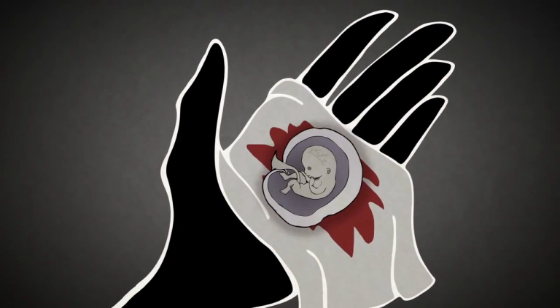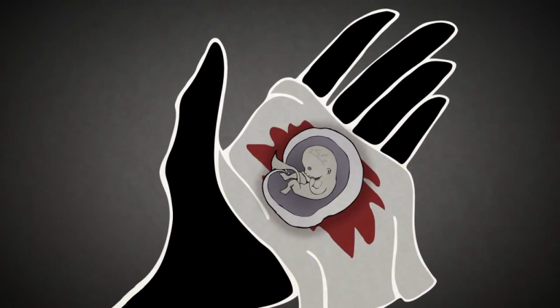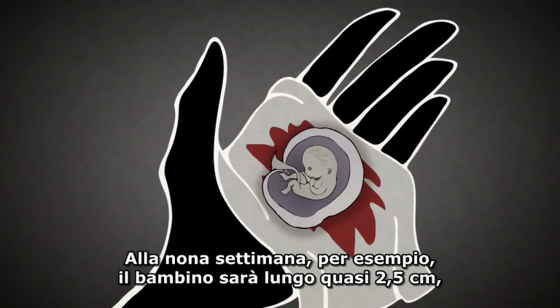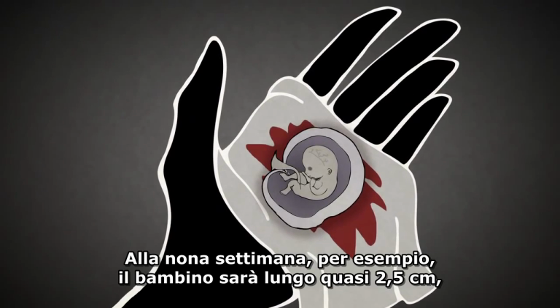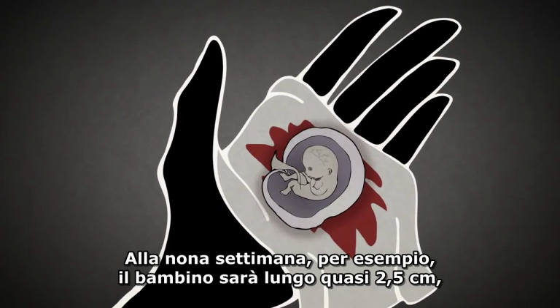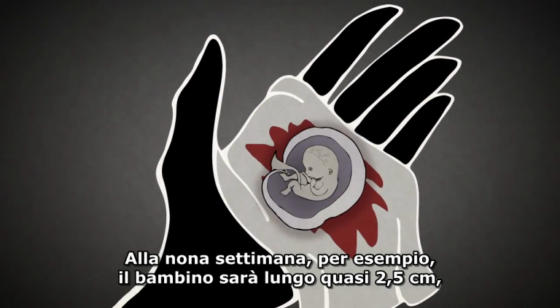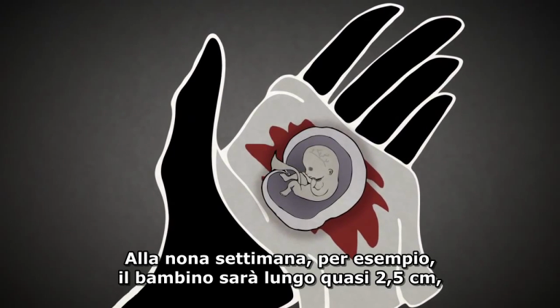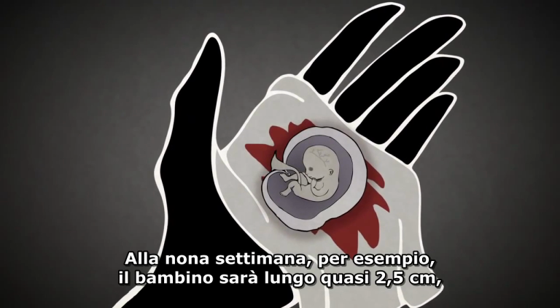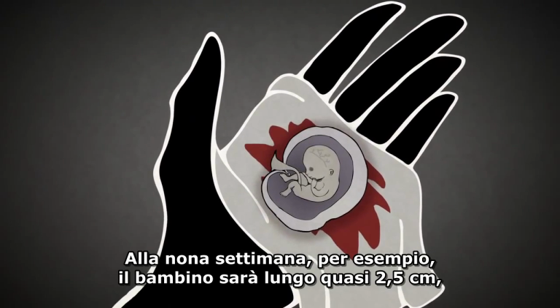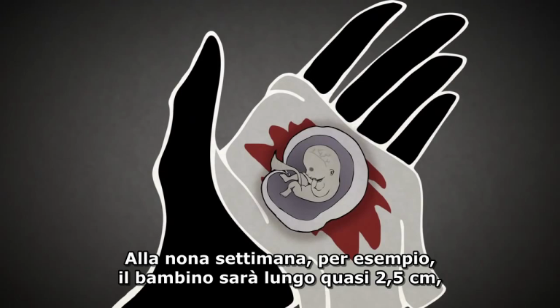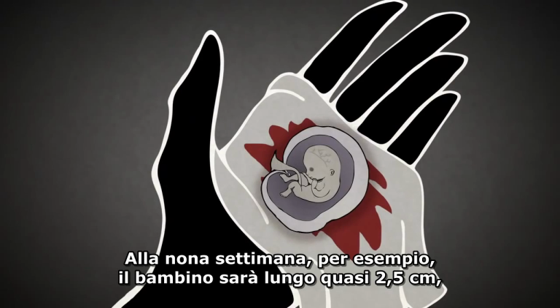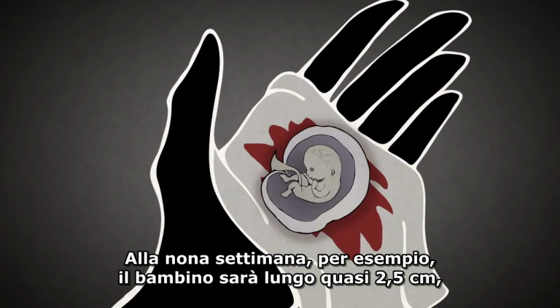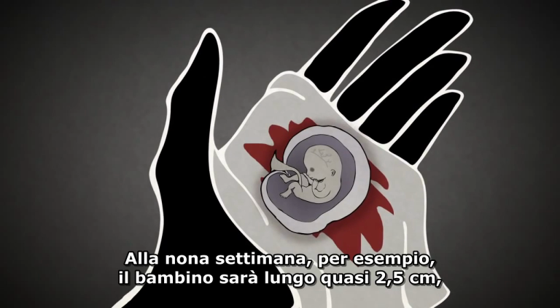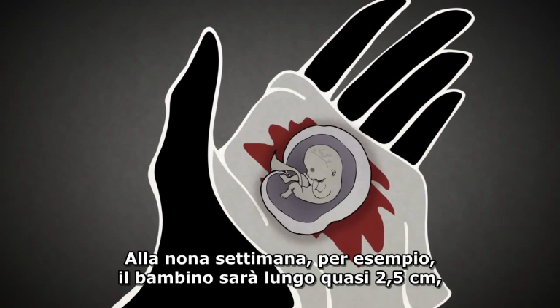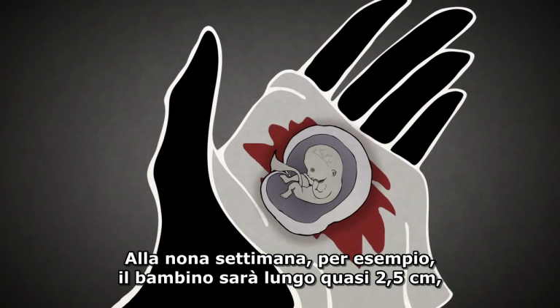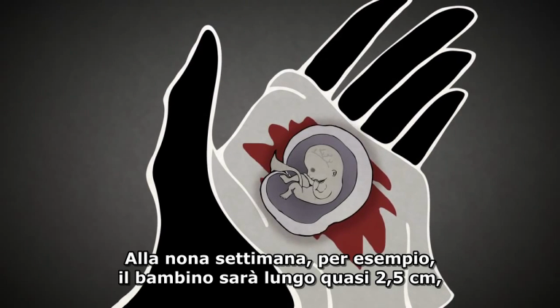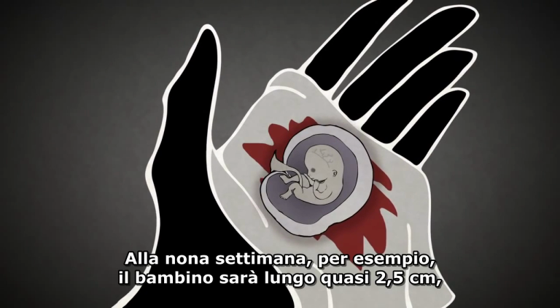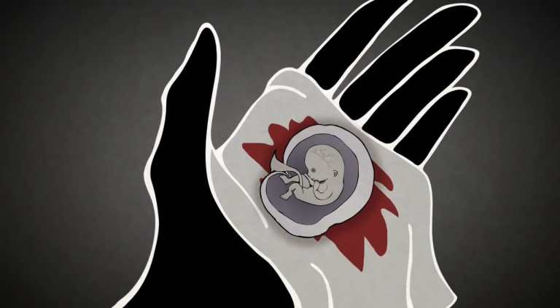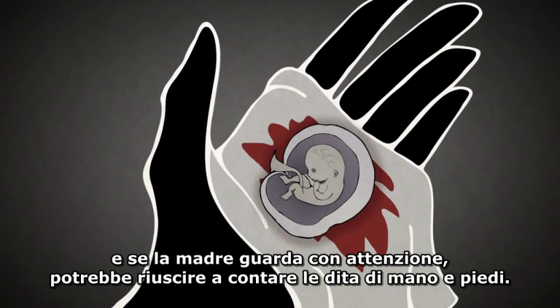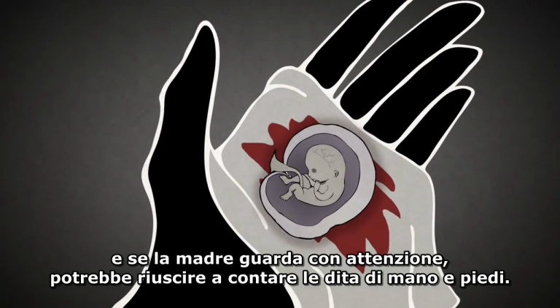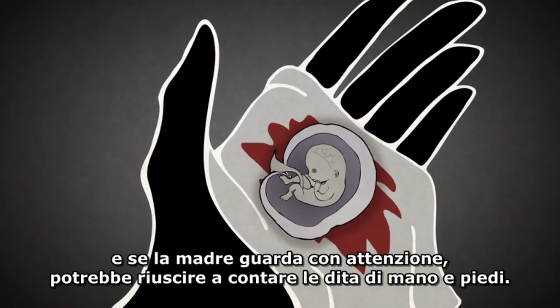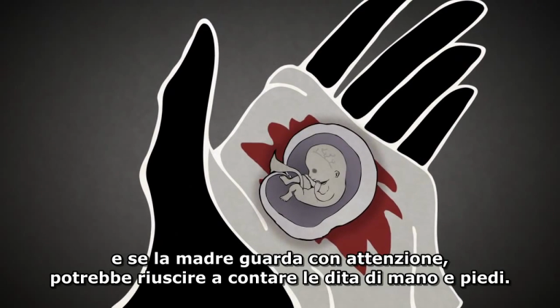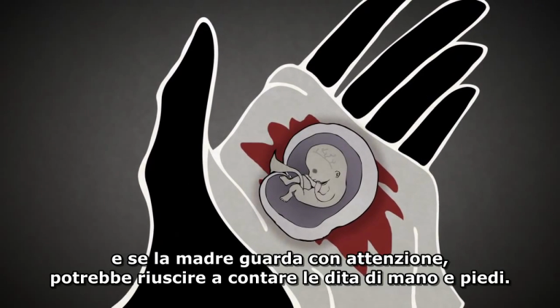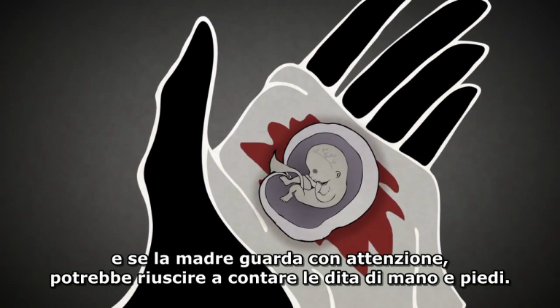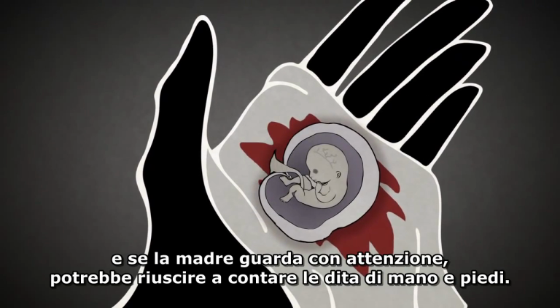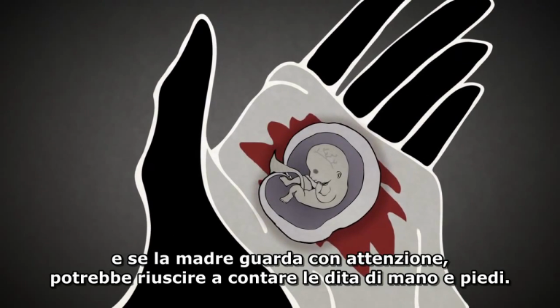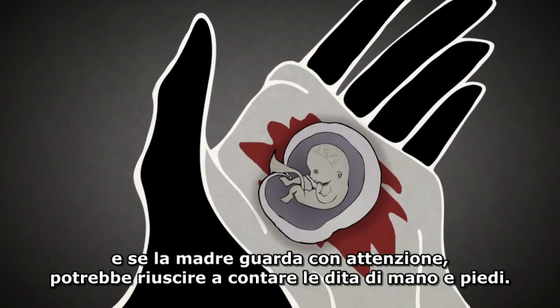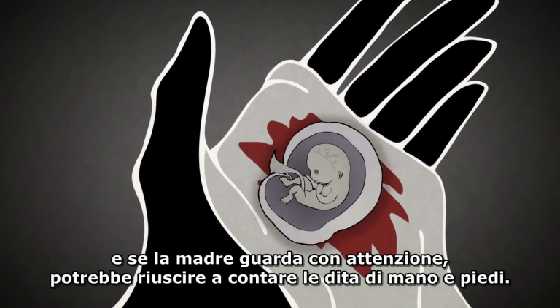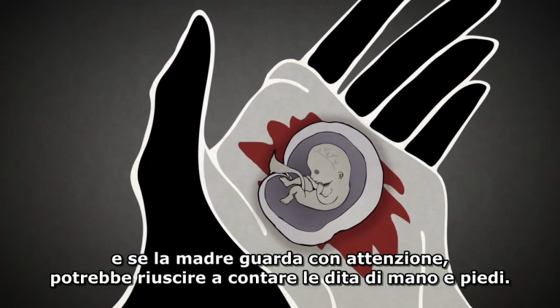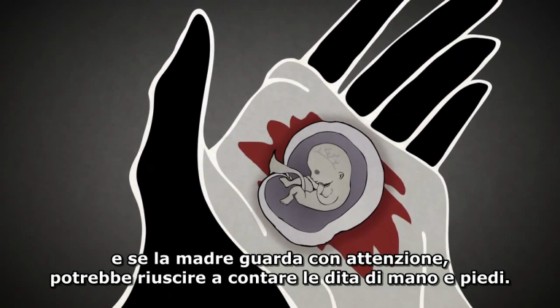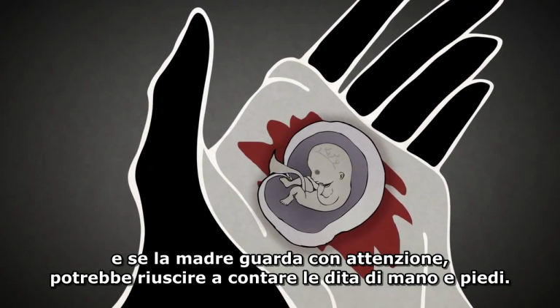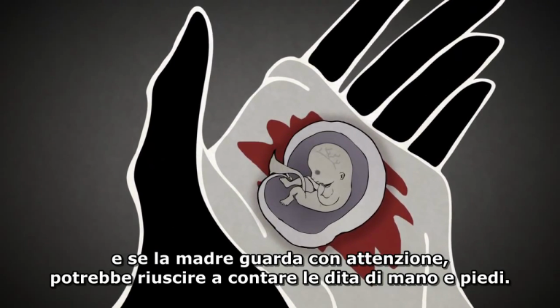She may even see her dead baby within the pregnancy sack. At nine weeks, for example, the baby will be almost an inch long, and if she looks carefully, she might be able to count the fingers and toes.